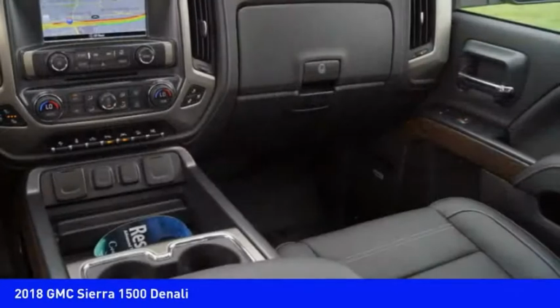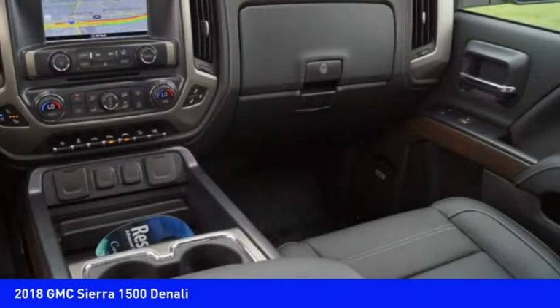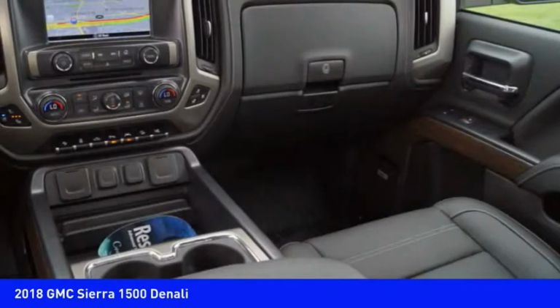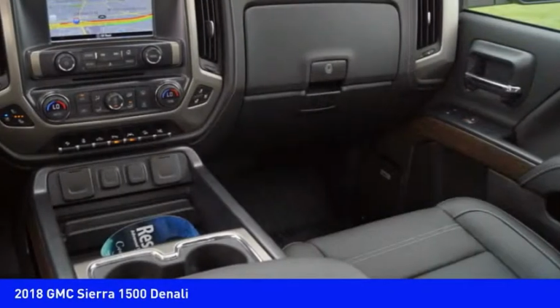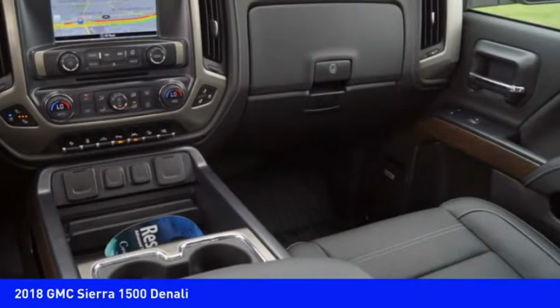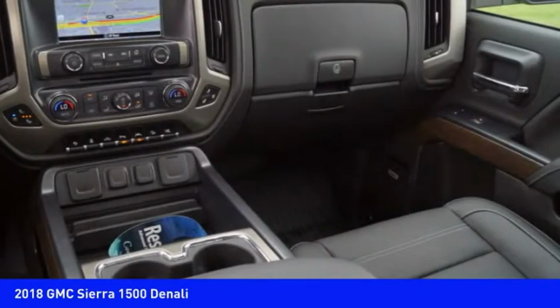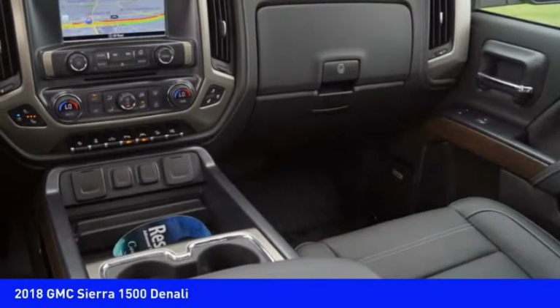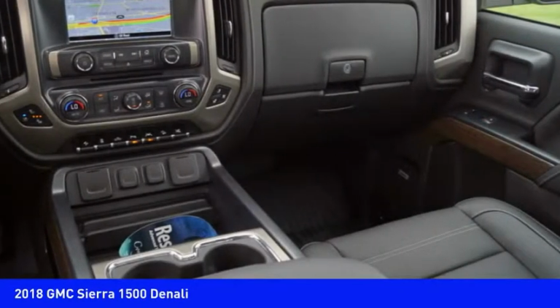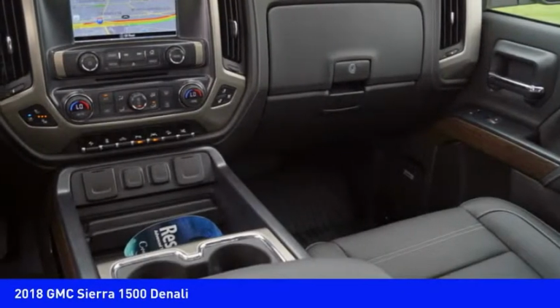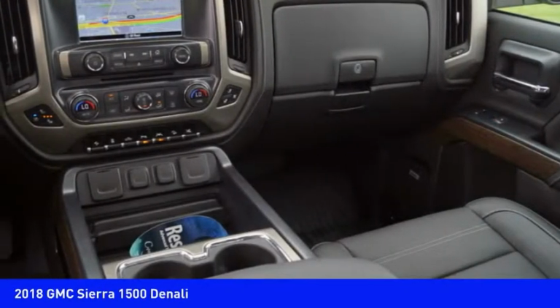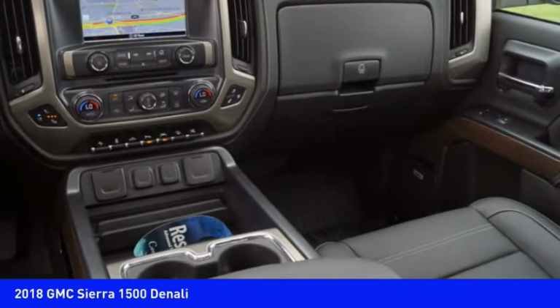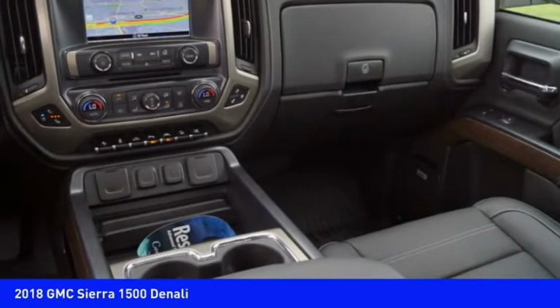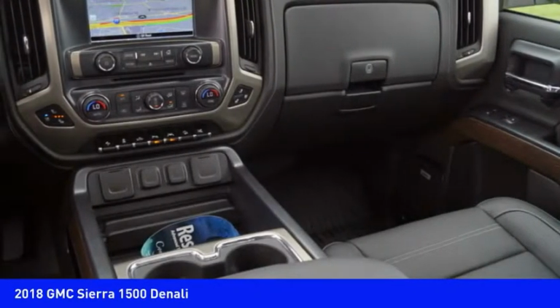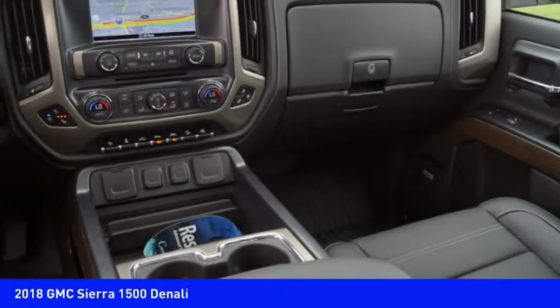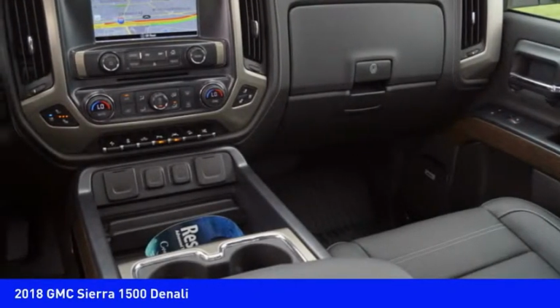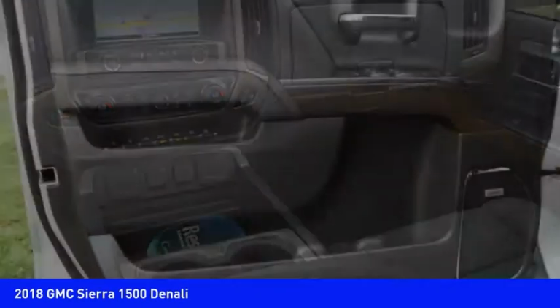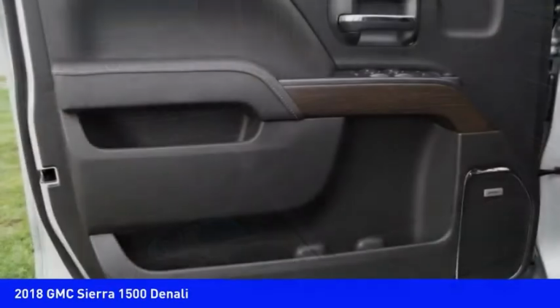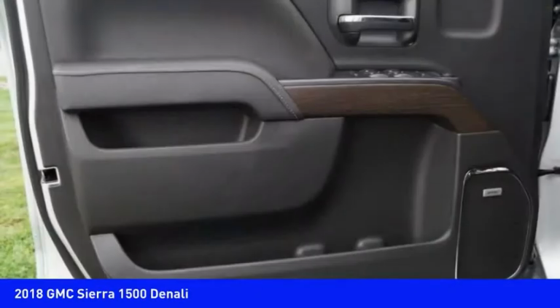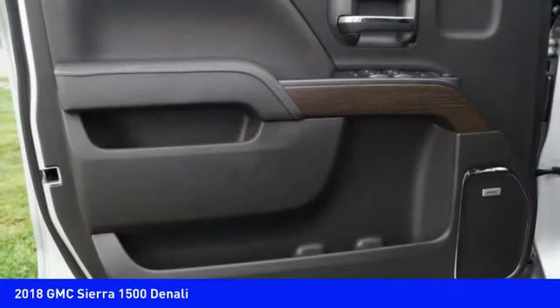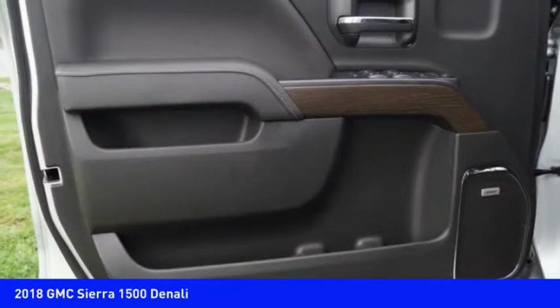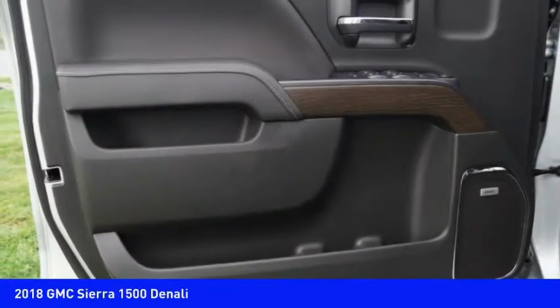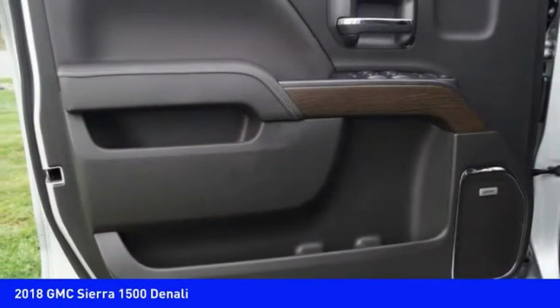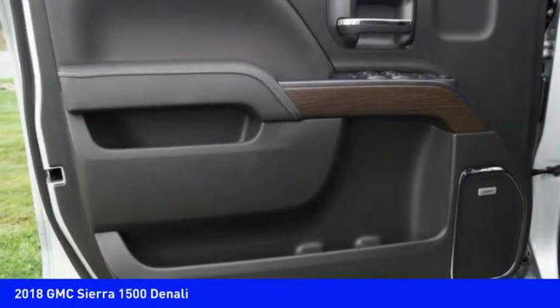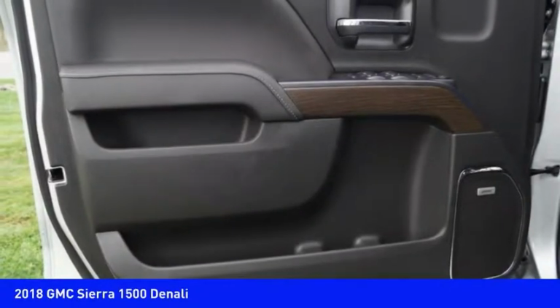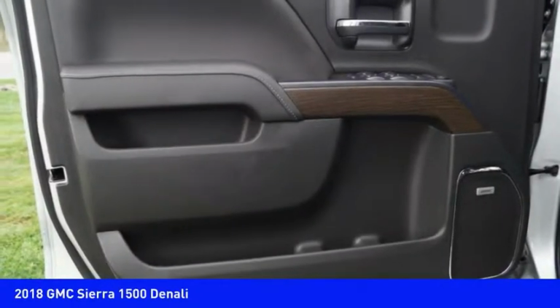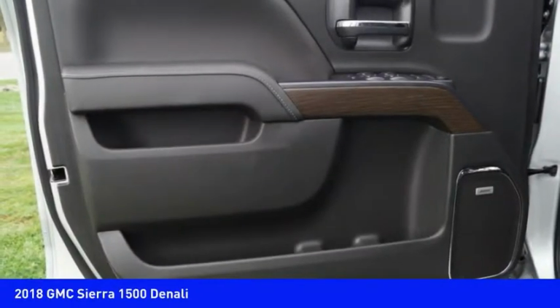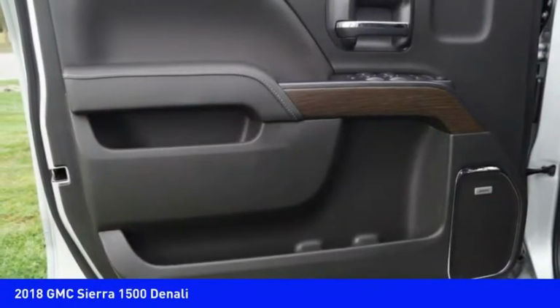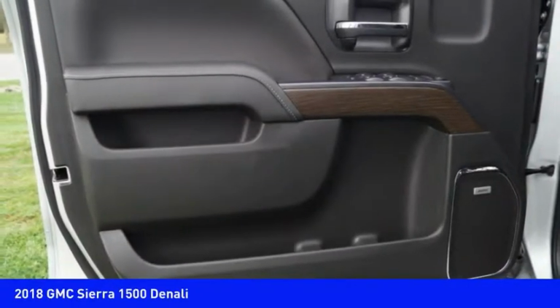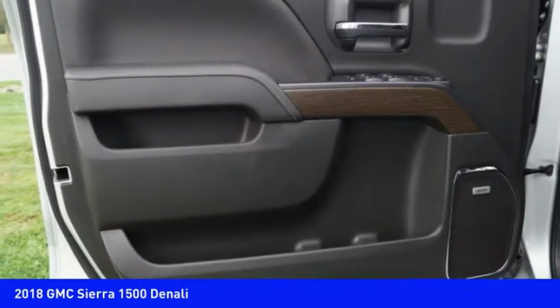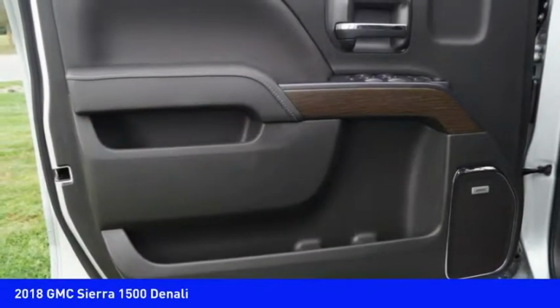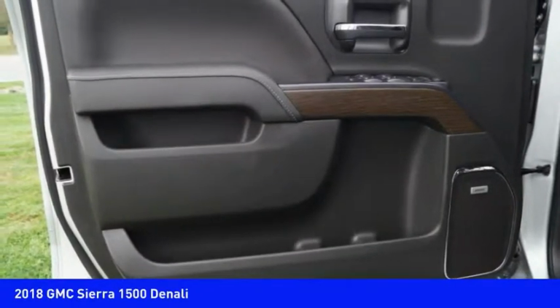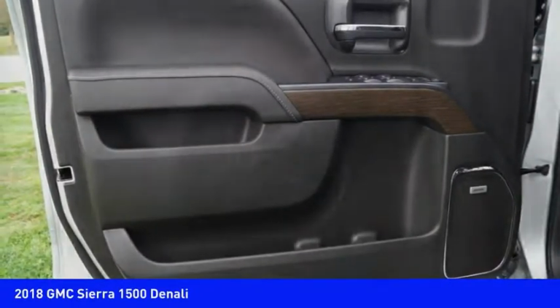Bed liner. If you like it online, you'll love it in your driveway. Take it for a spin today.